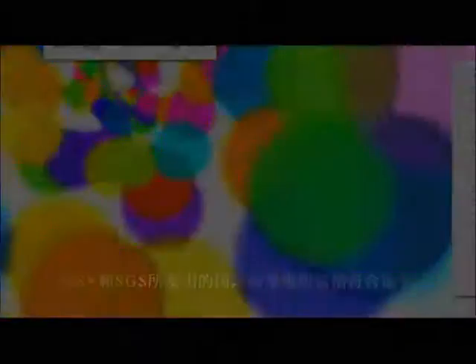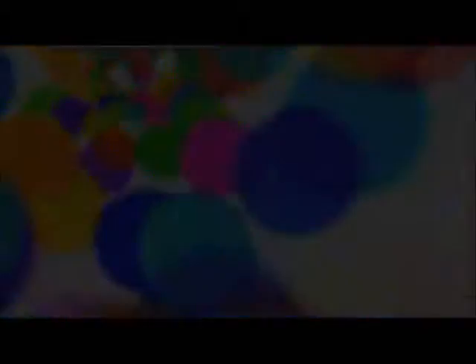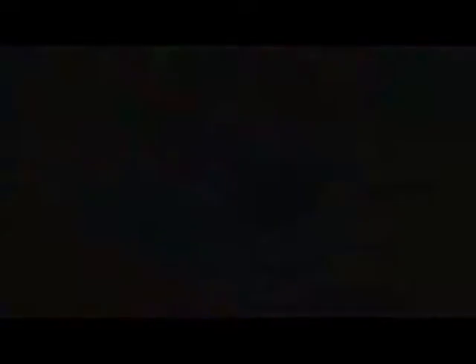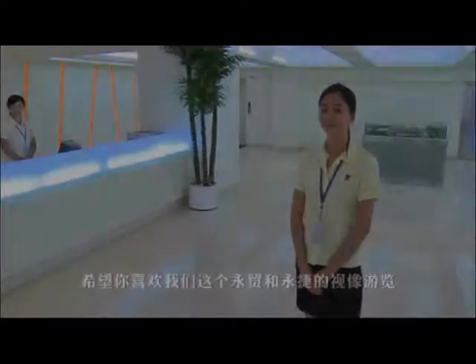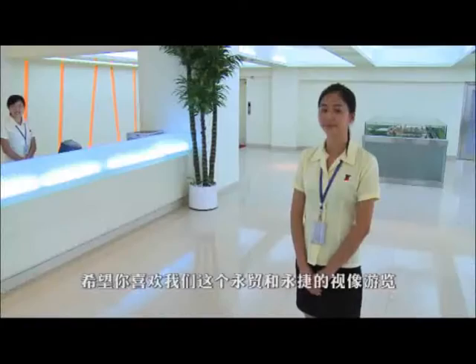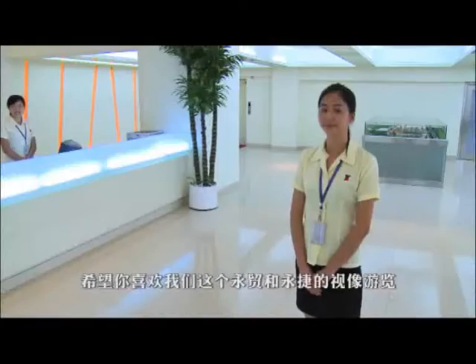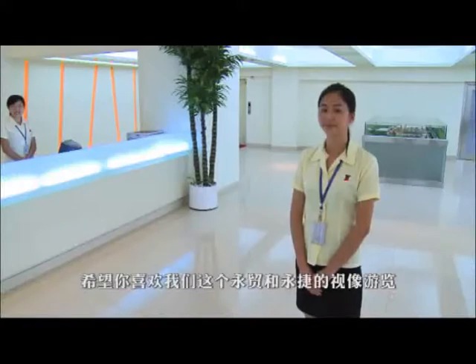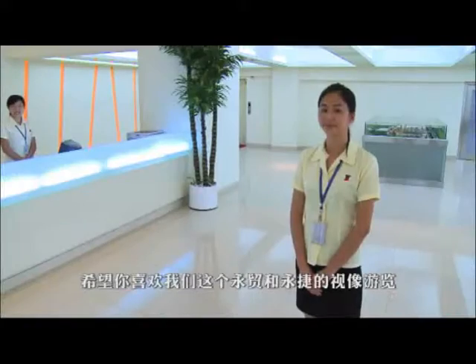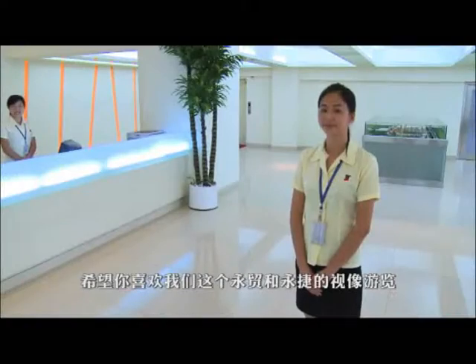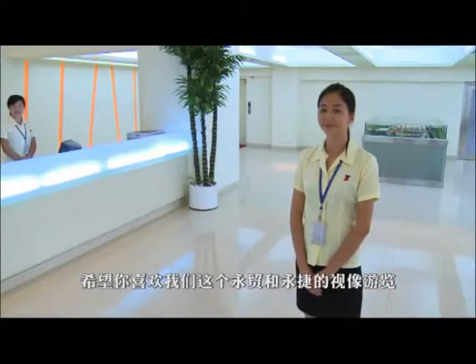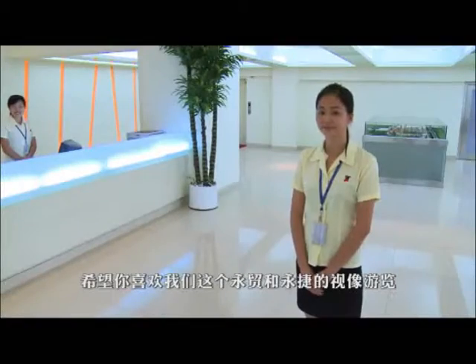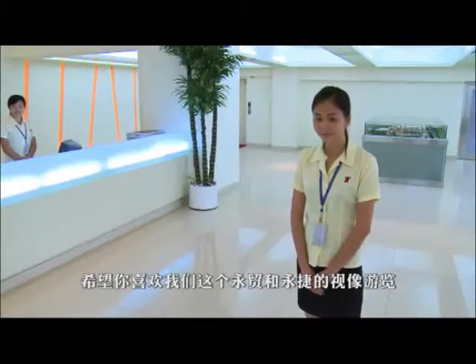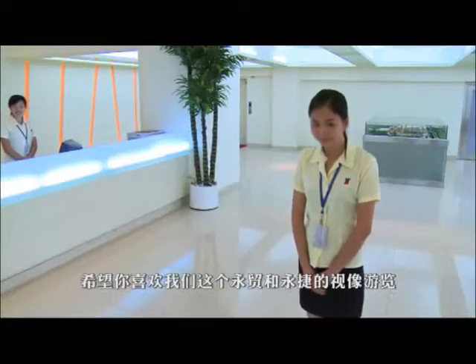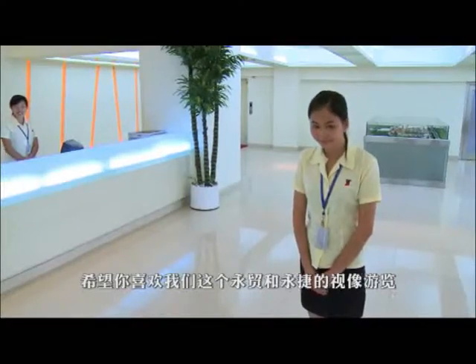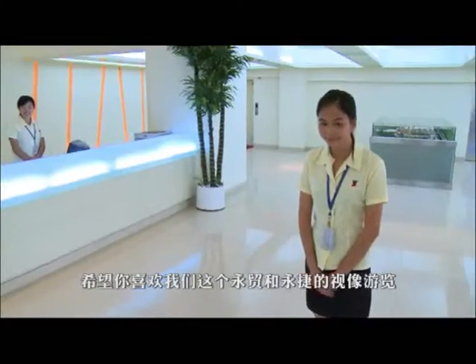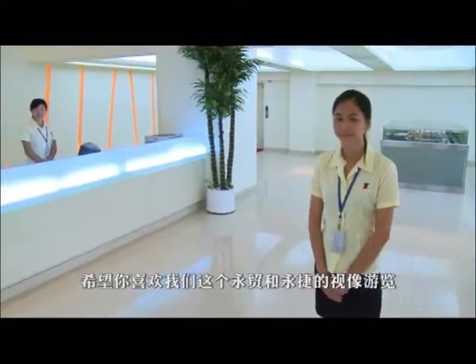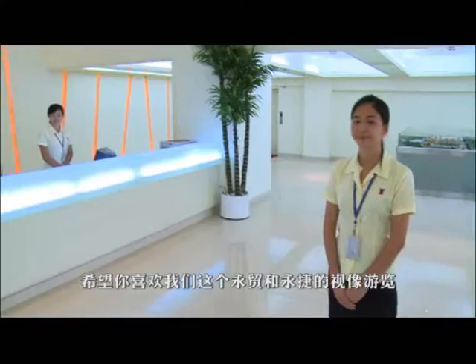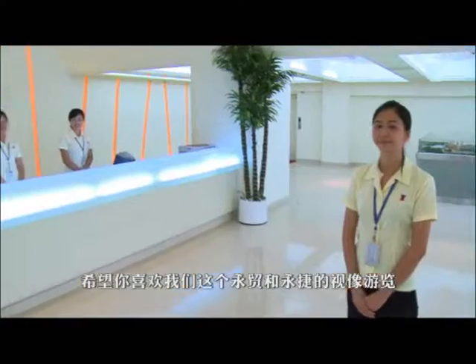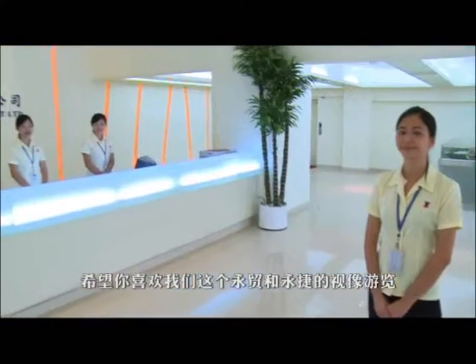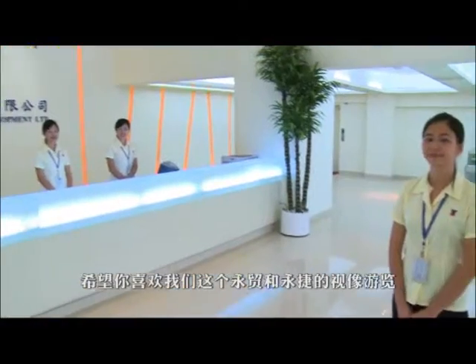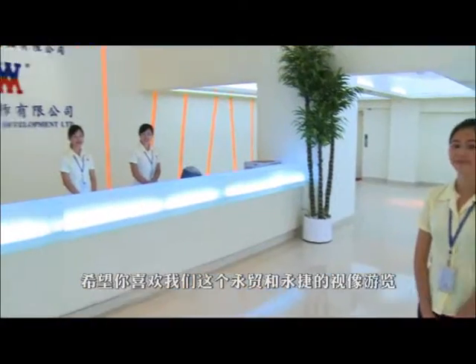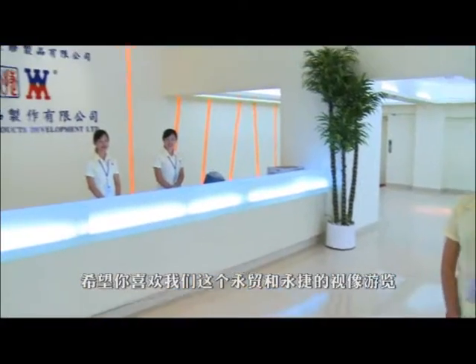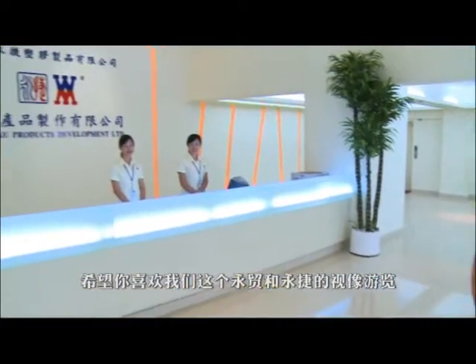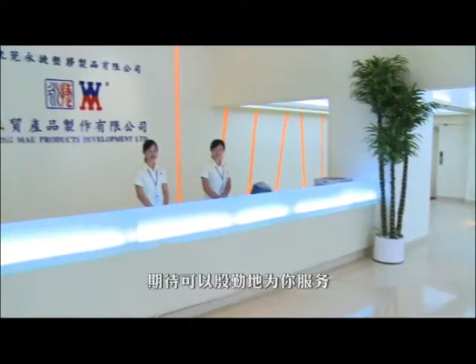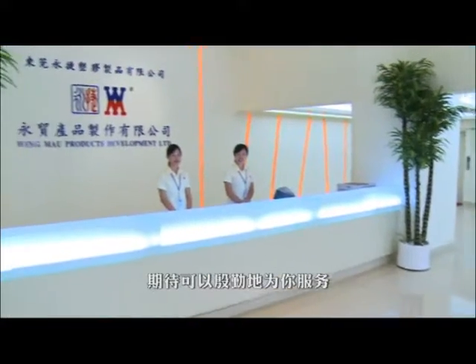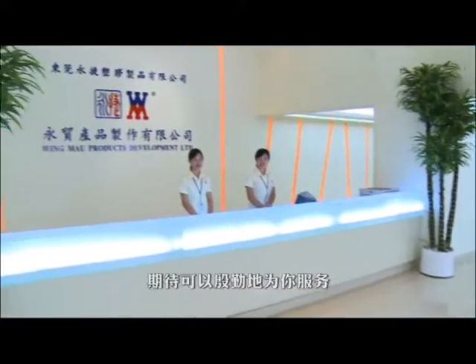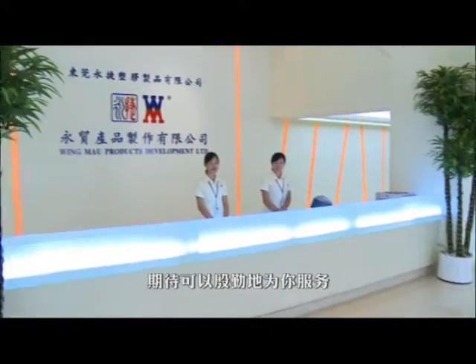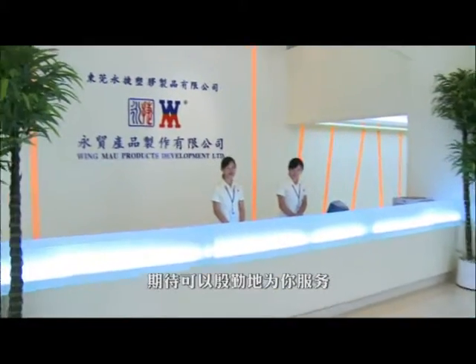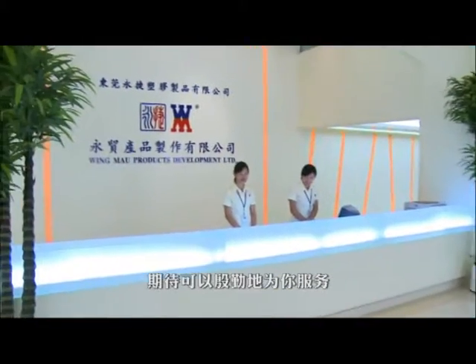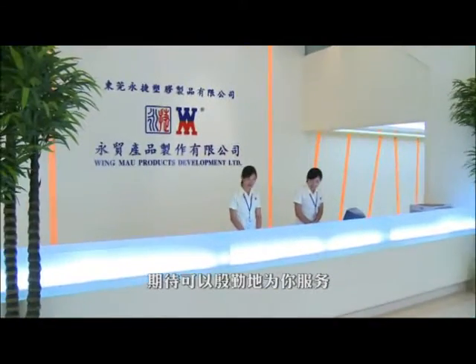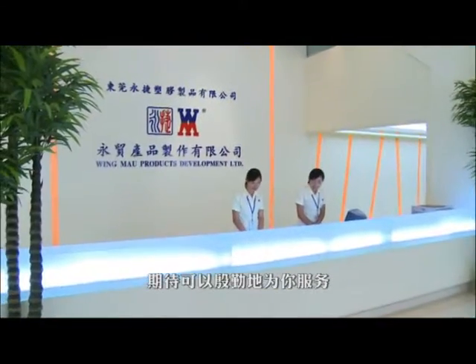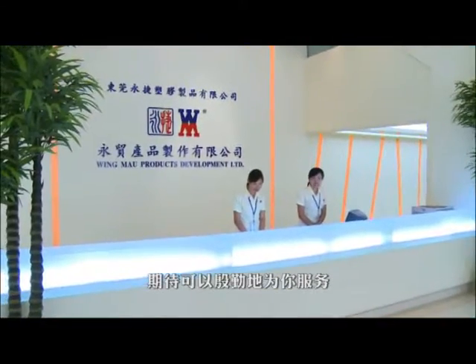I hope you enjoyed this video tour of our company and factory and we wish to serve you in the very near future. Thank you.